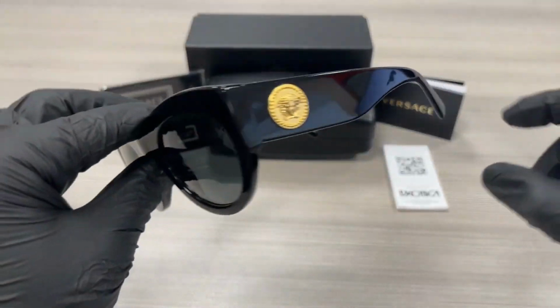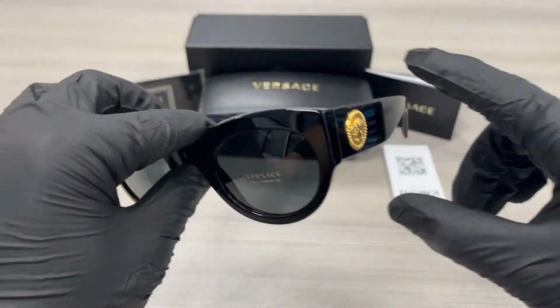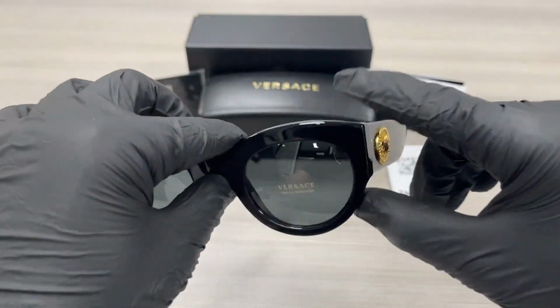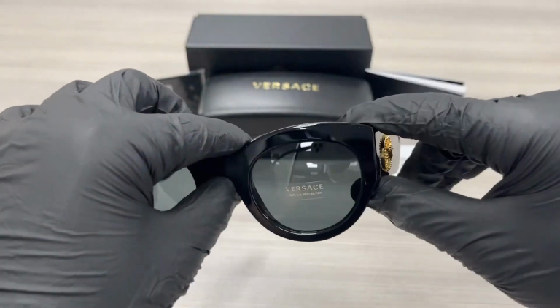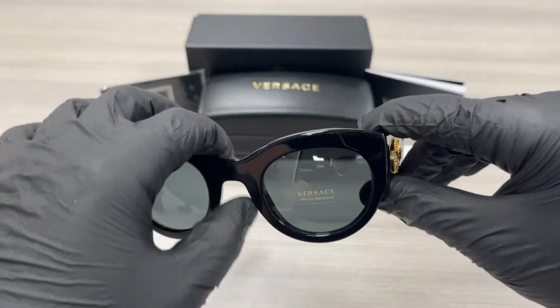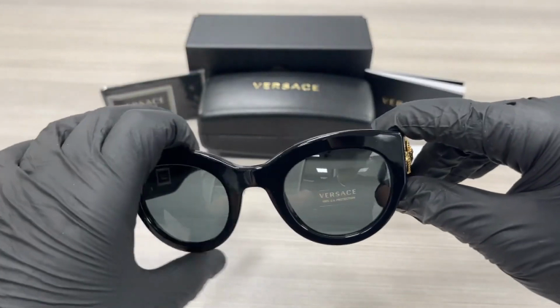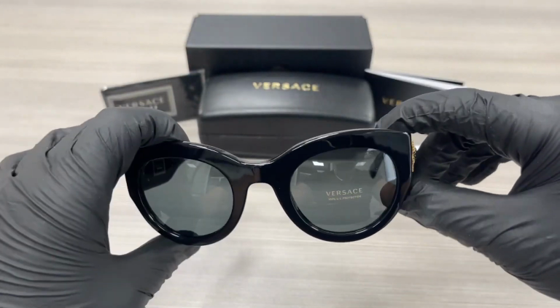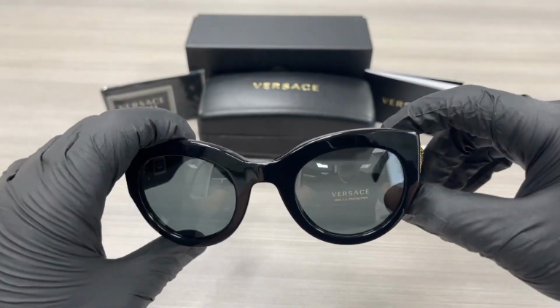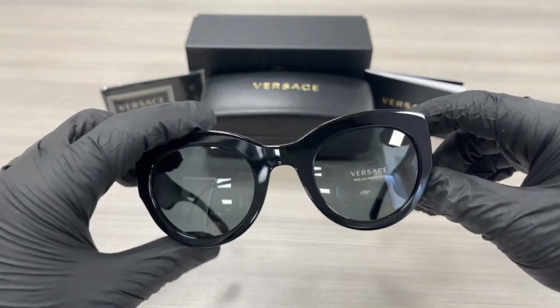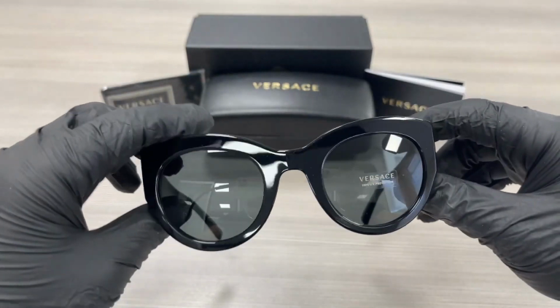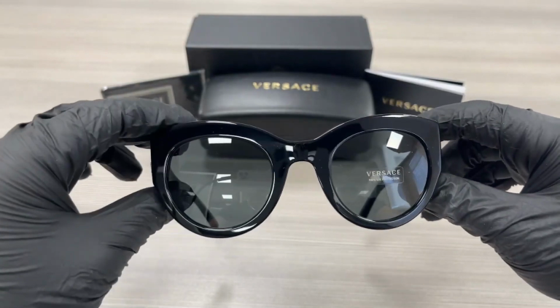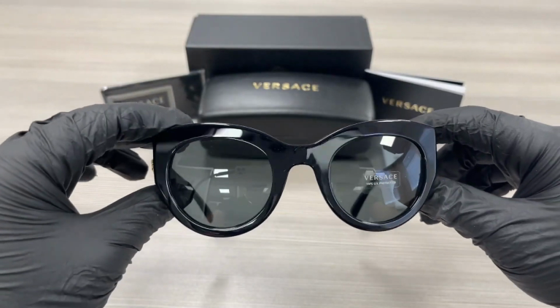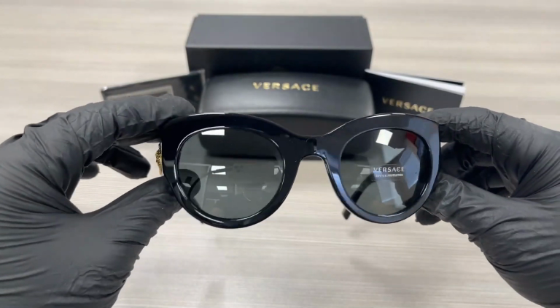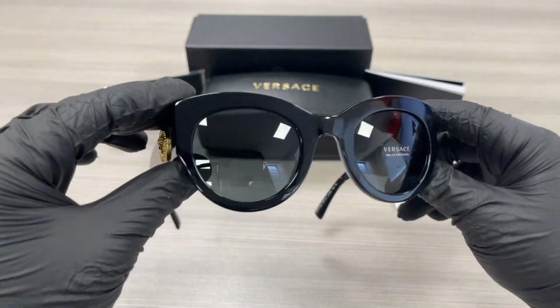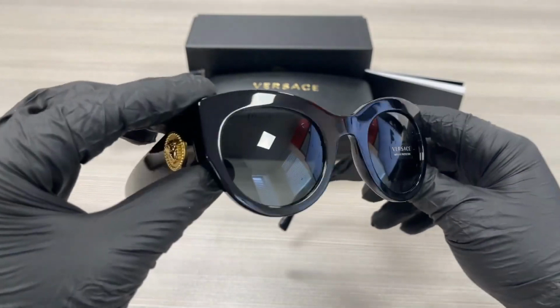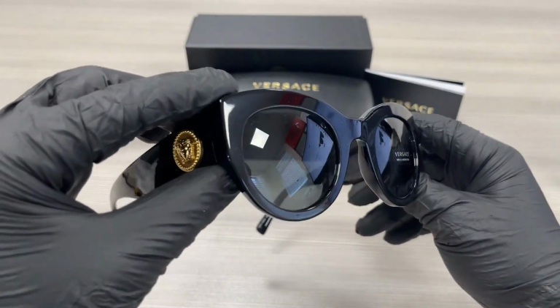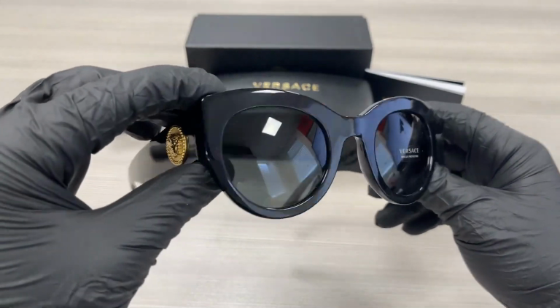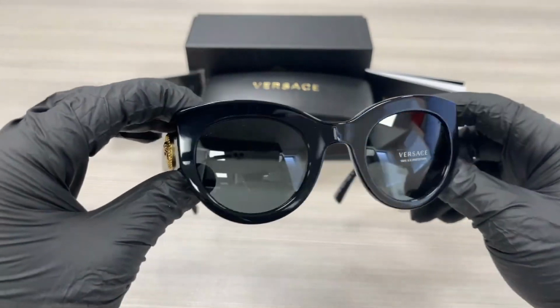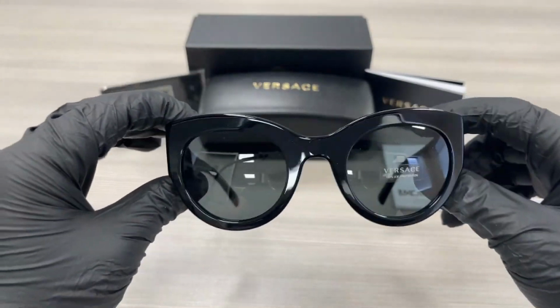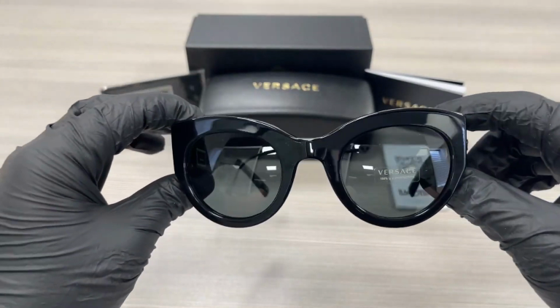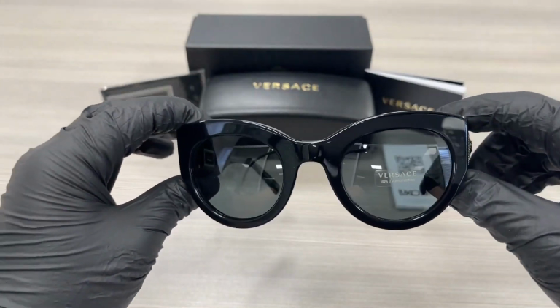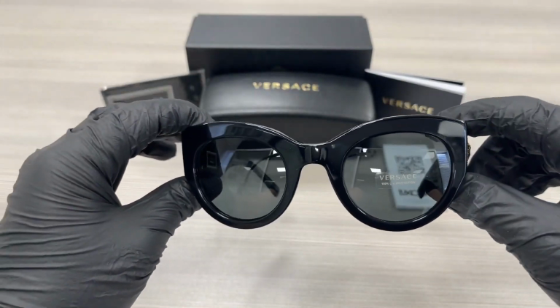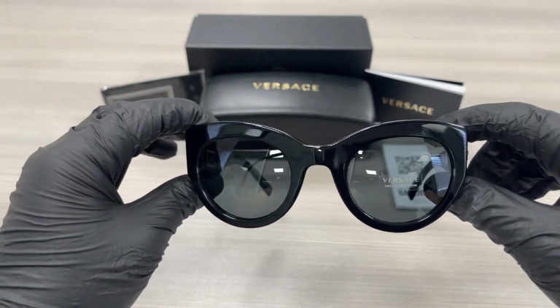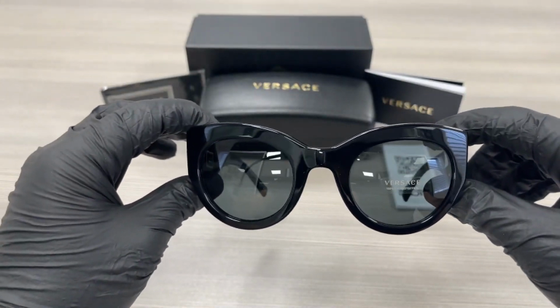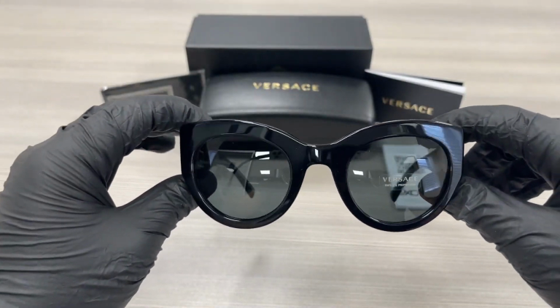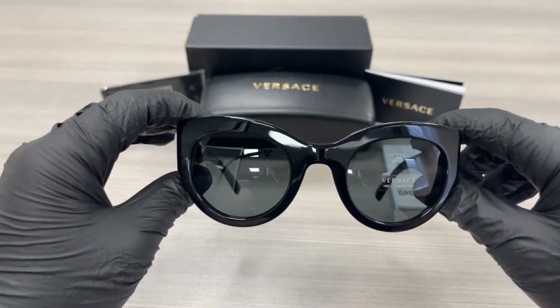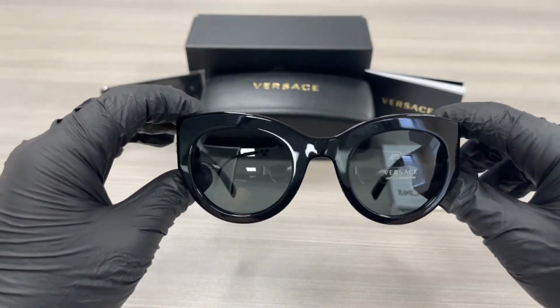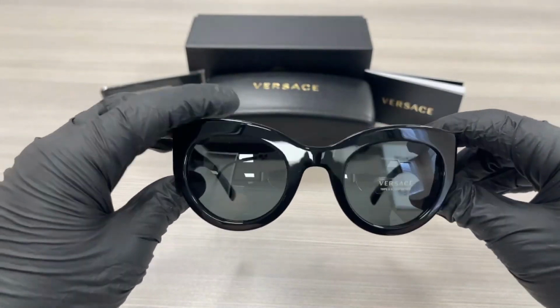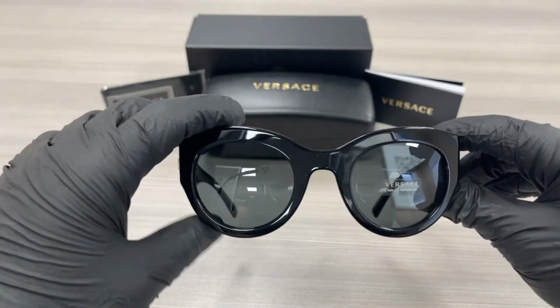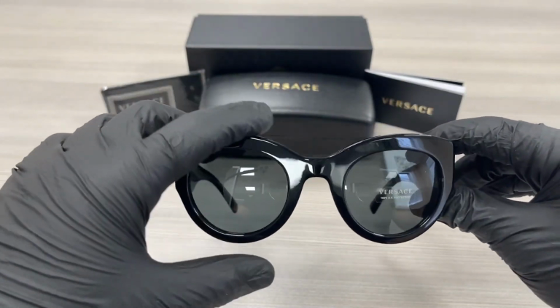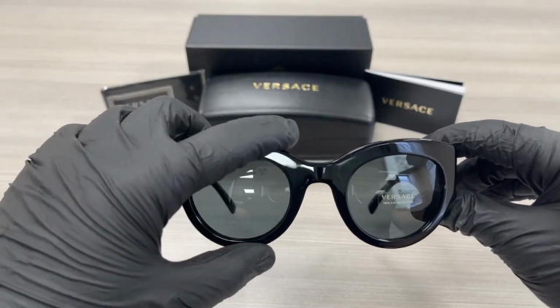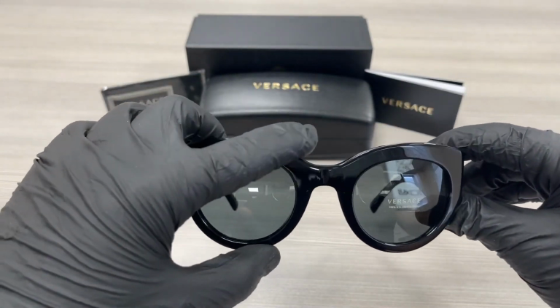The lenses are a solid gray cat eye shape. They are Rxable with a saddle bridge design.